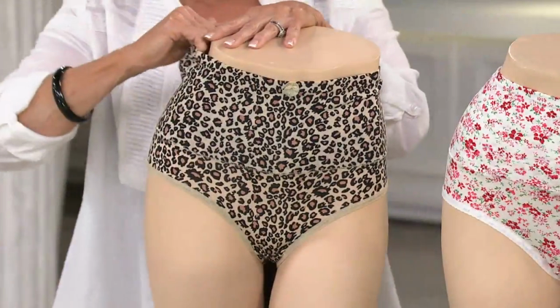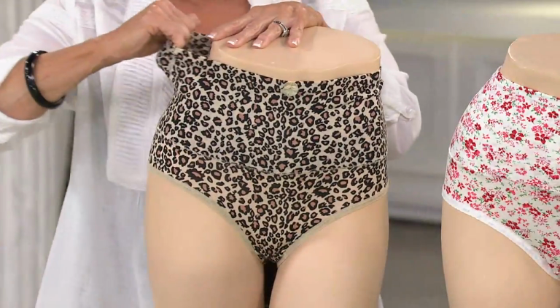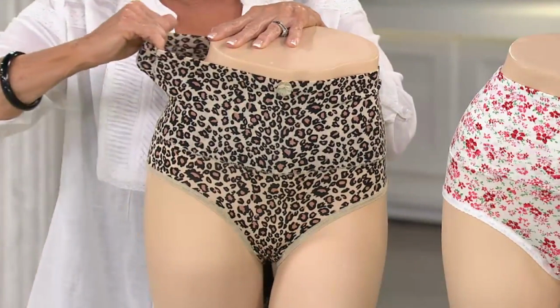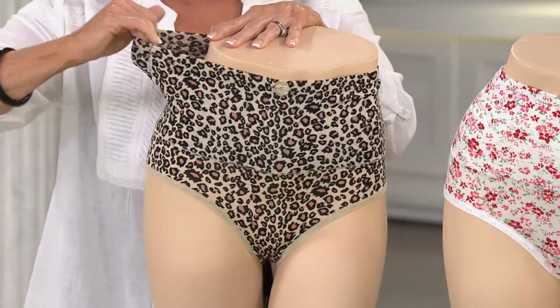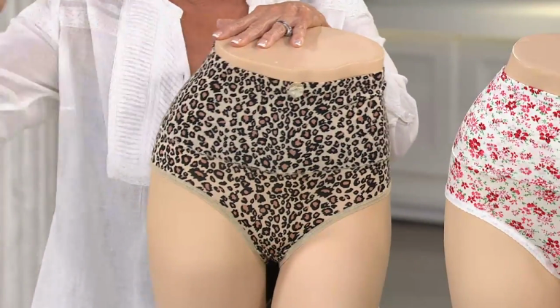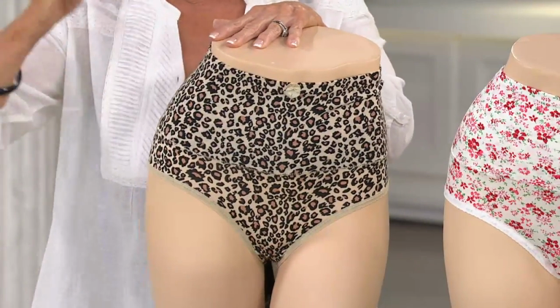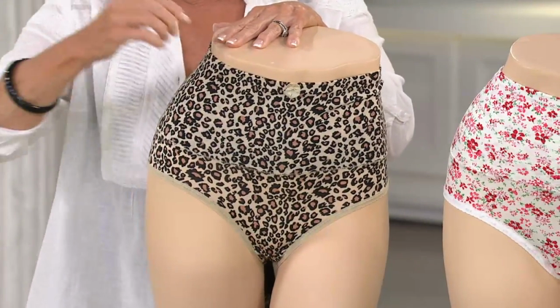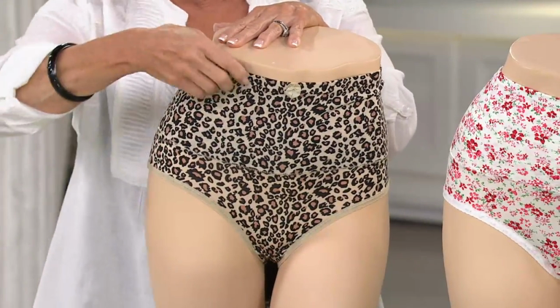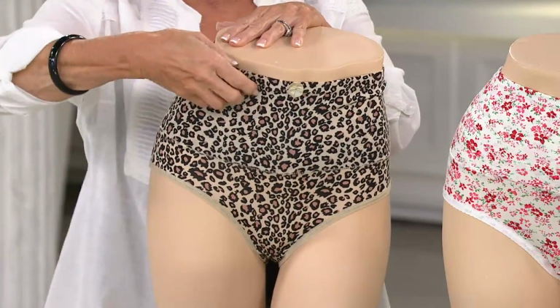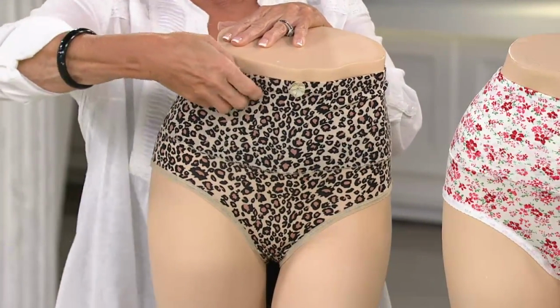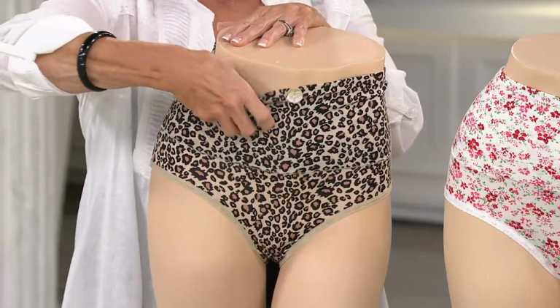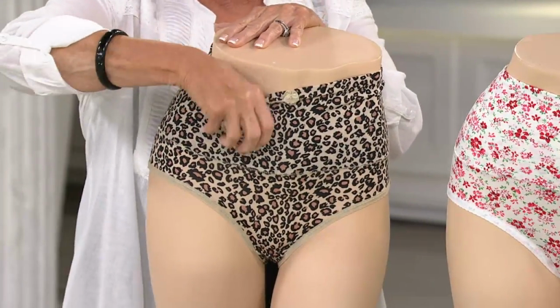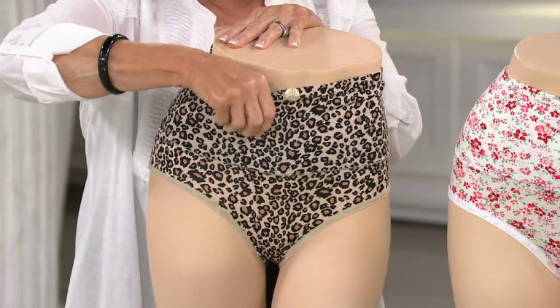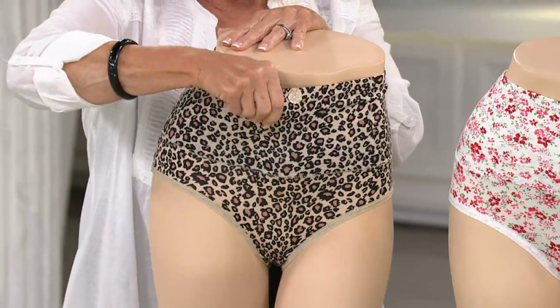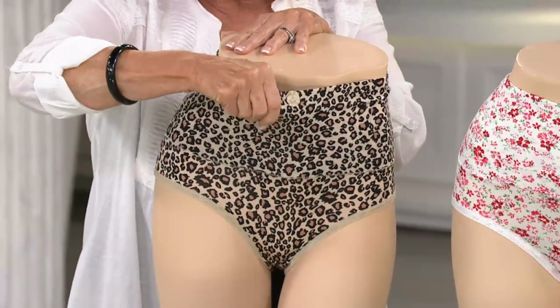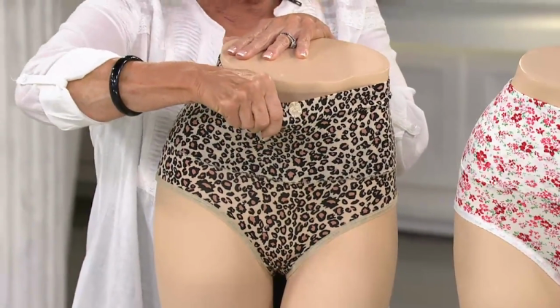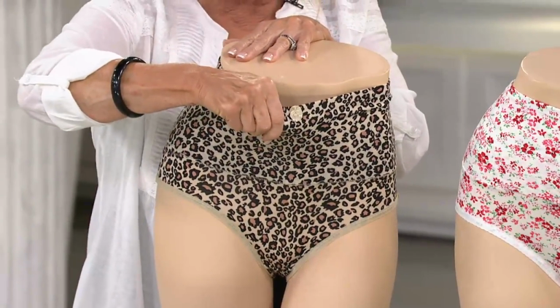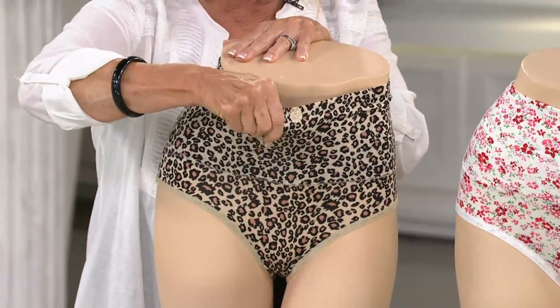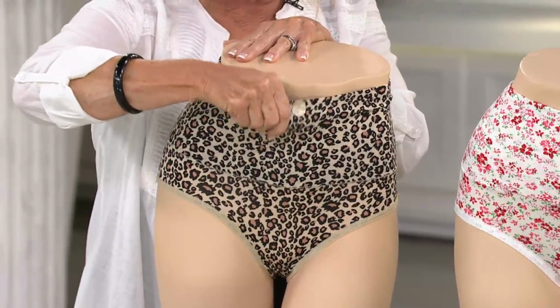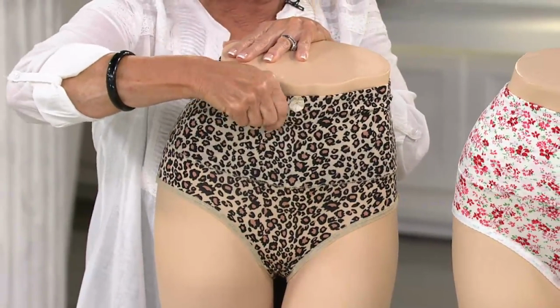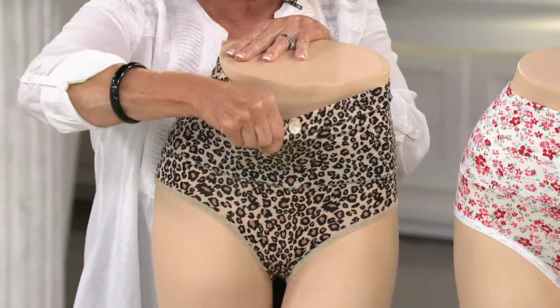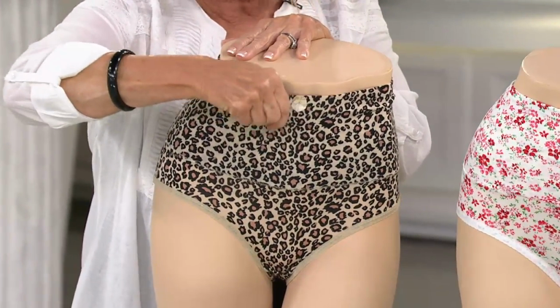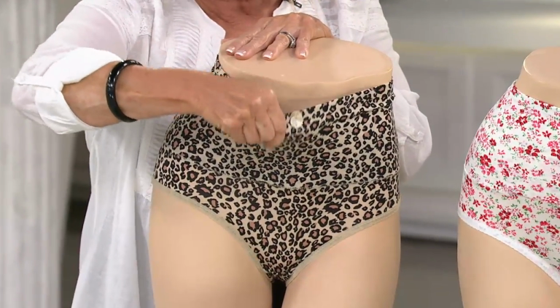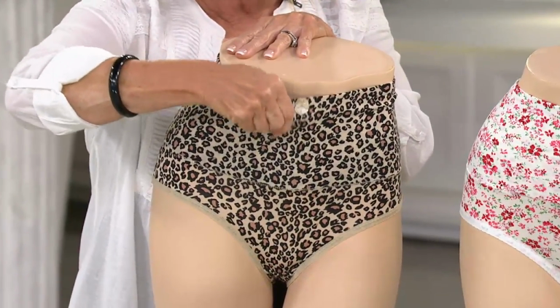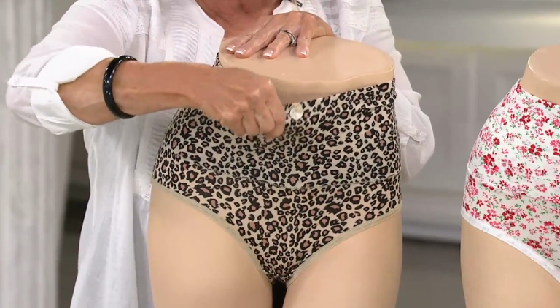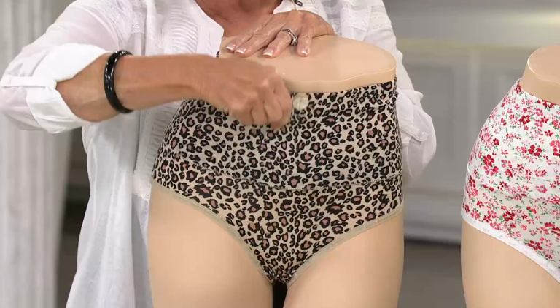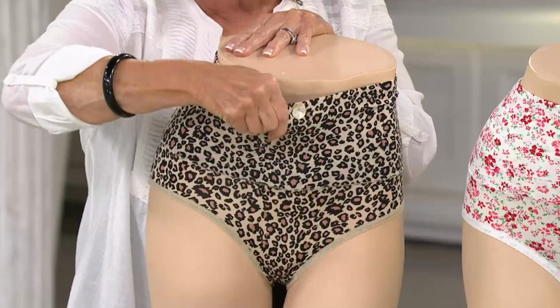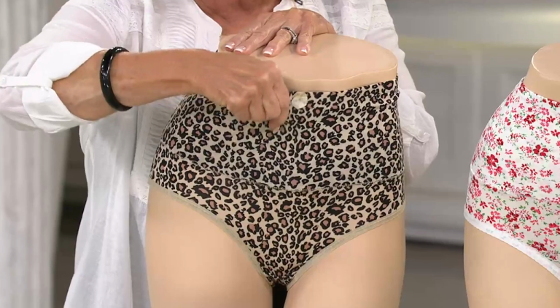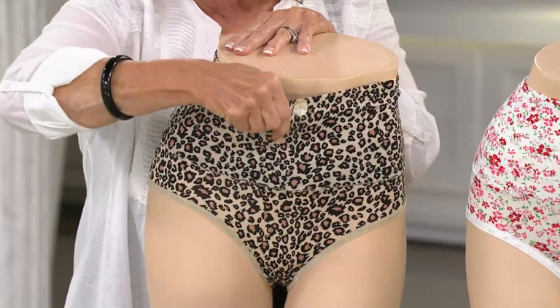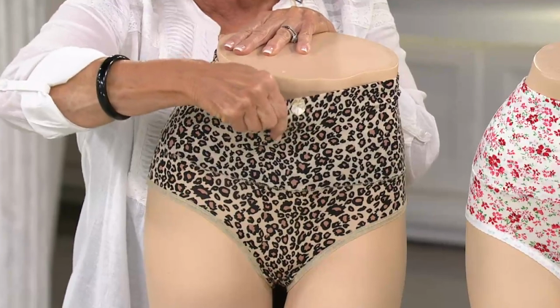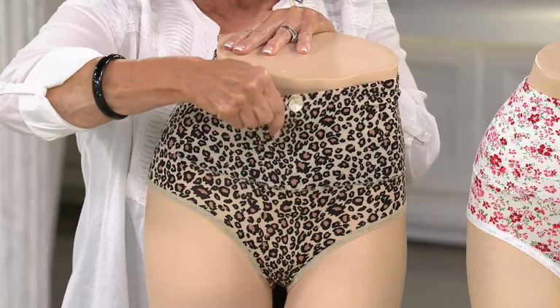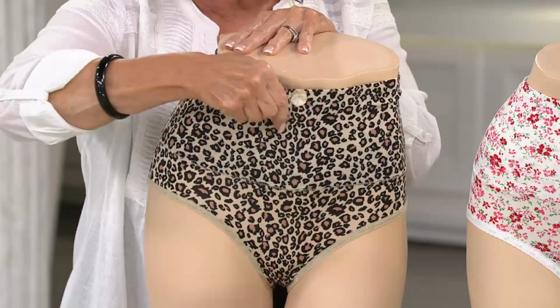Let me show you how strong this is. Look at this — you see that? This is my arm workout for the day. It's not a weak piece of fabric.